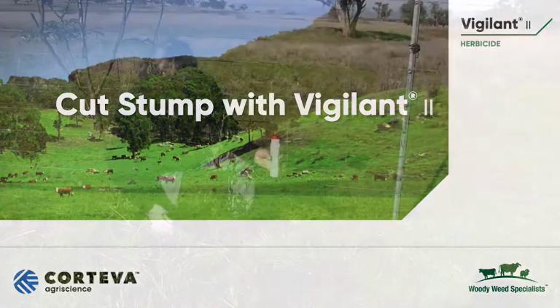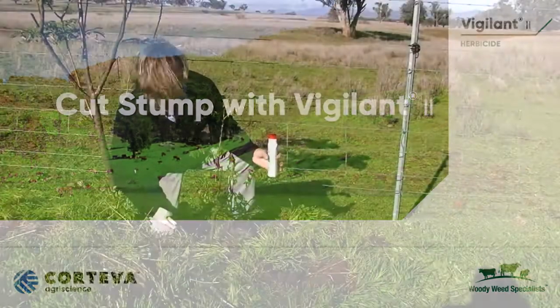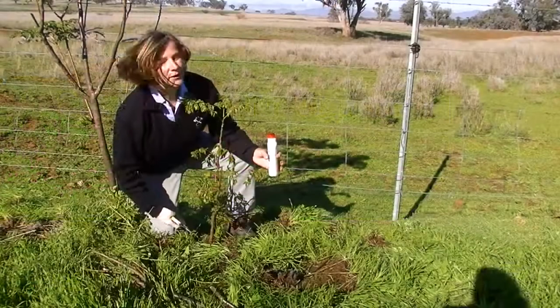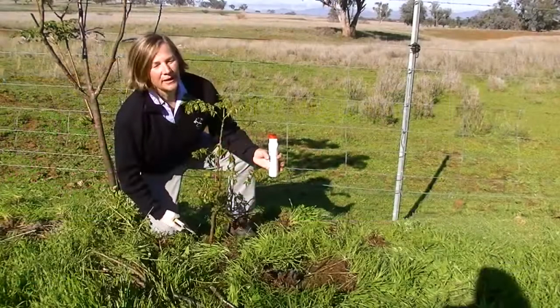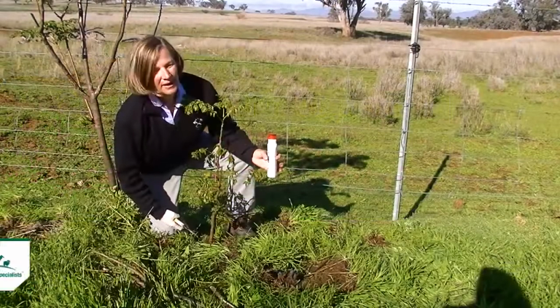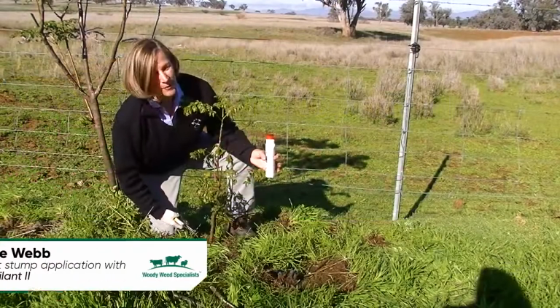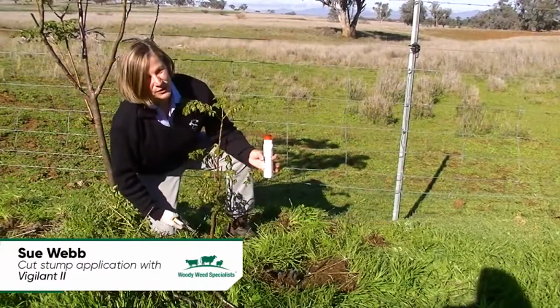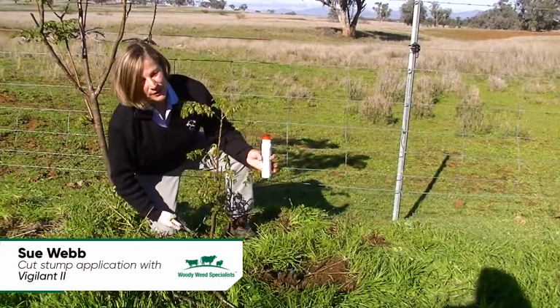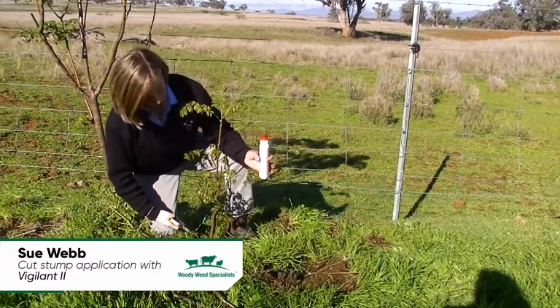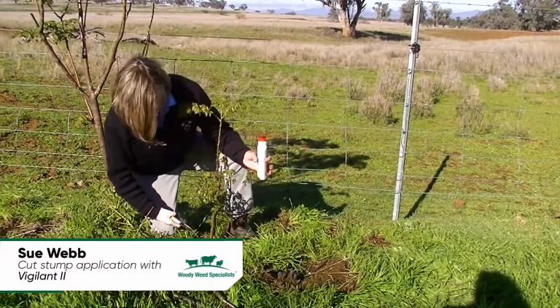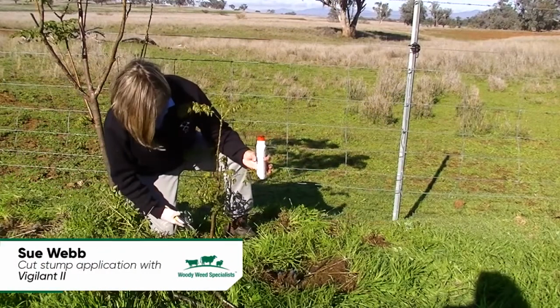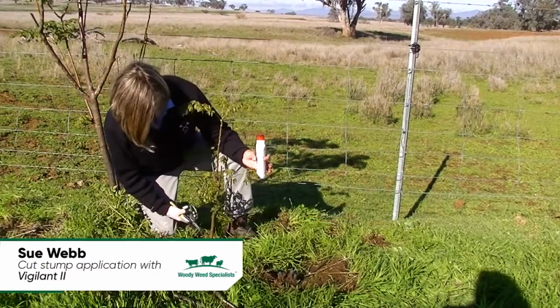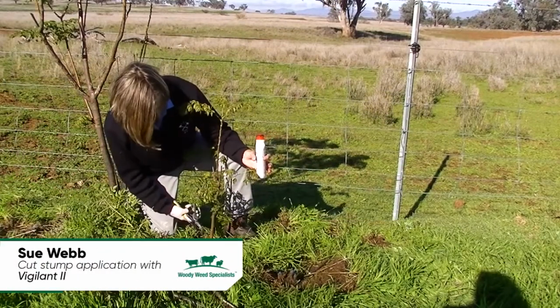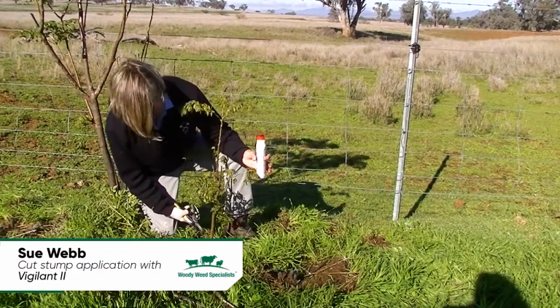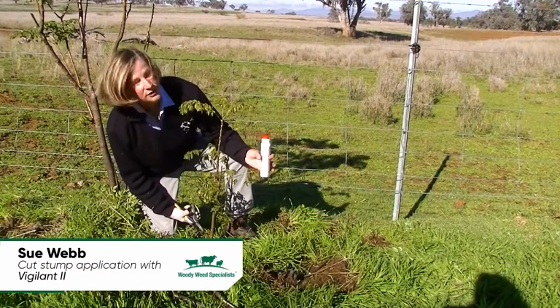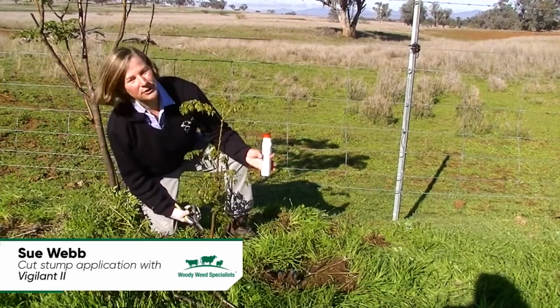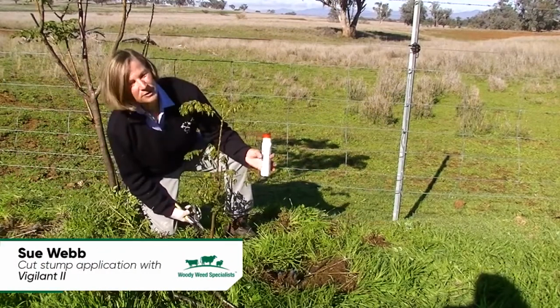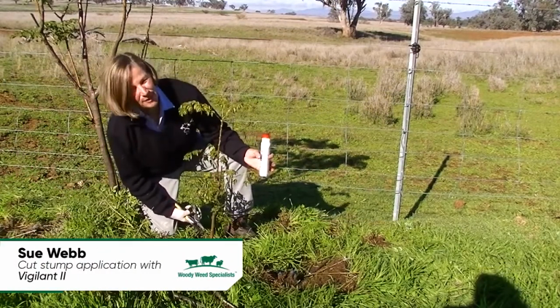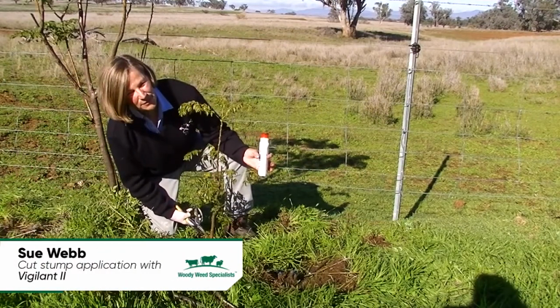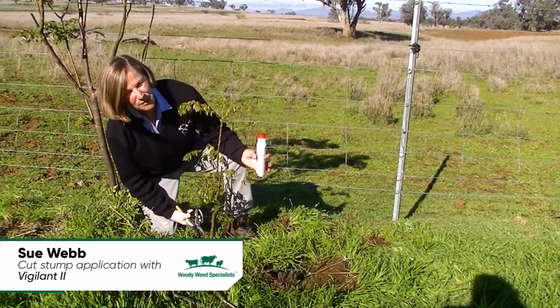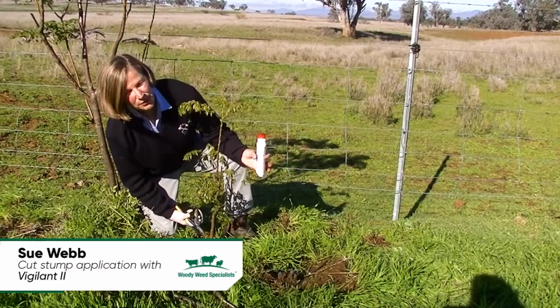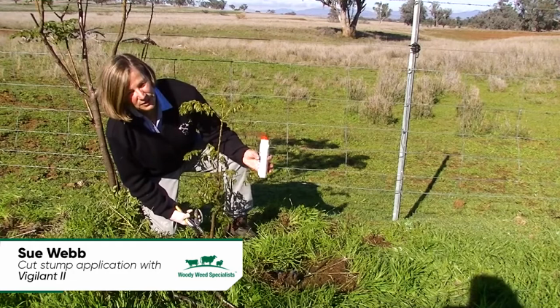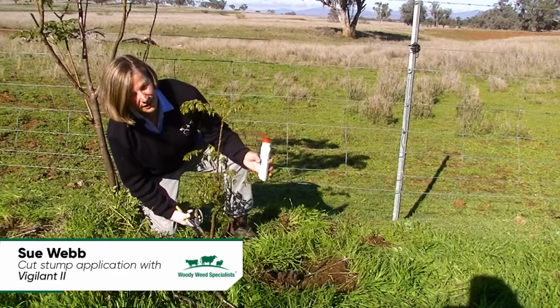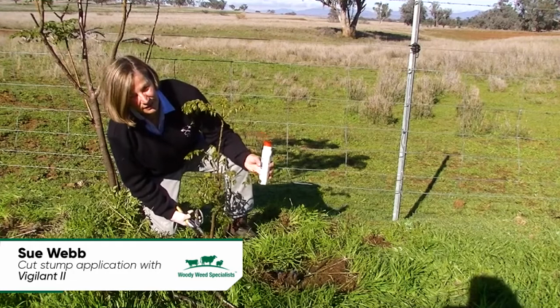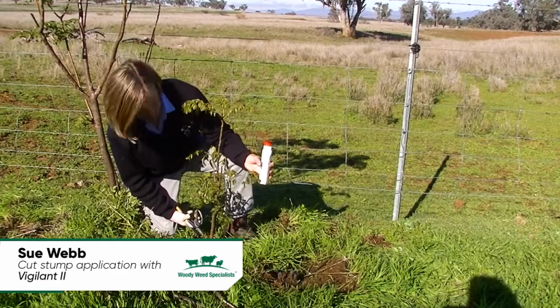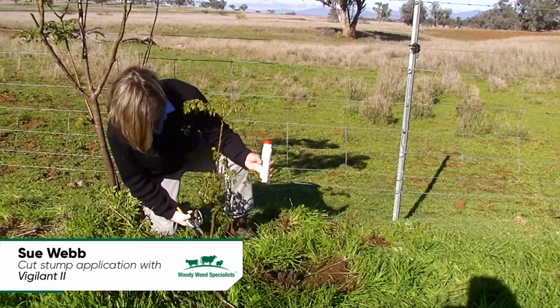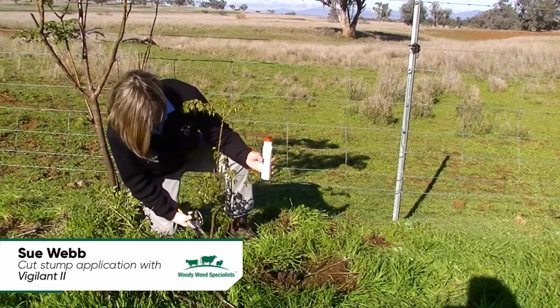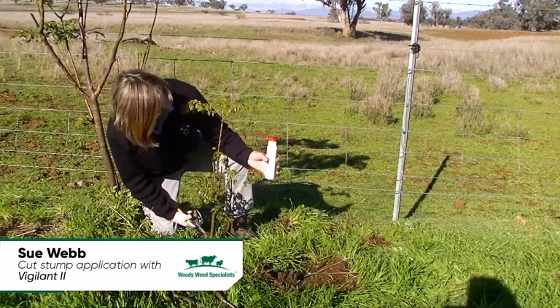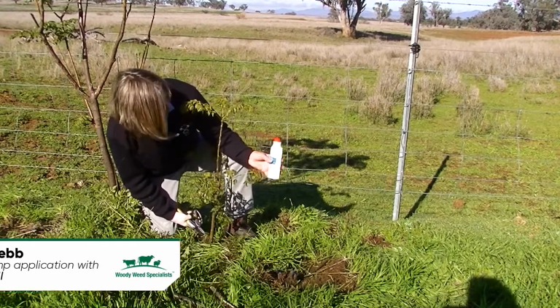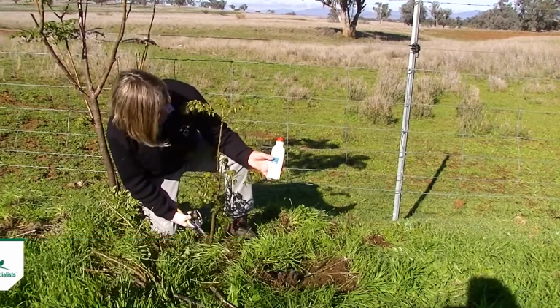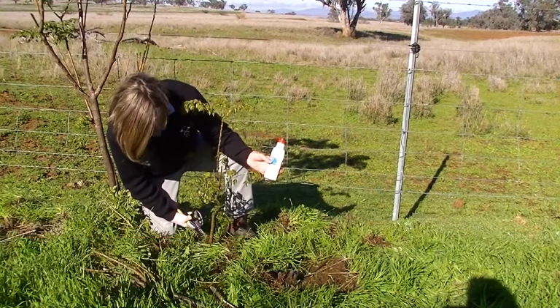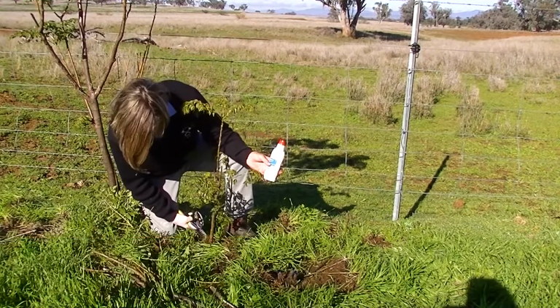Hello, I'm Sue. I'm here to show you how to do some stump poisoning using Vigilant.